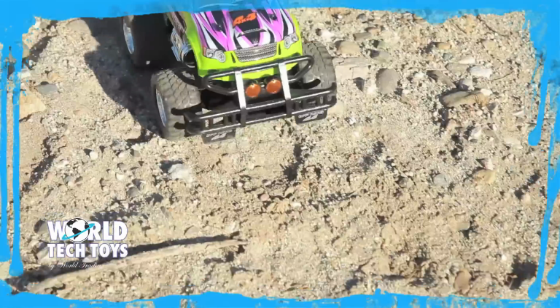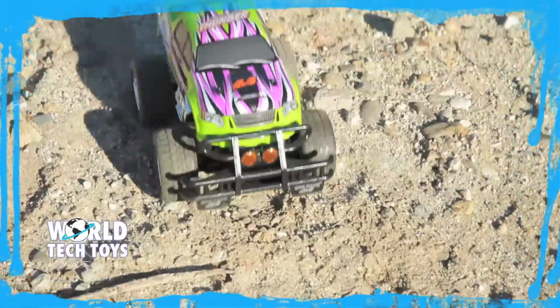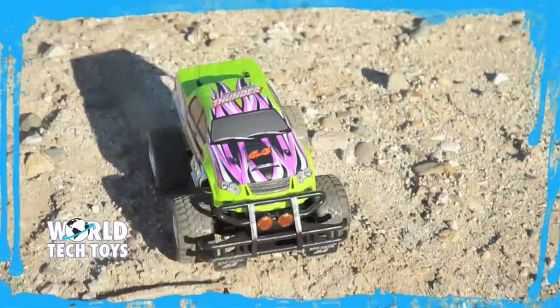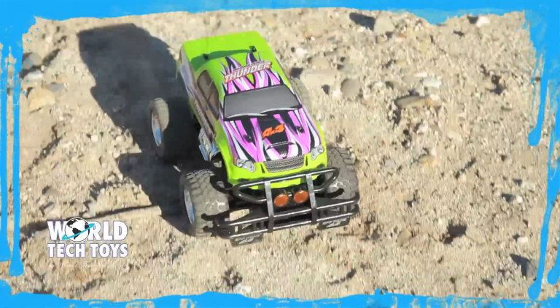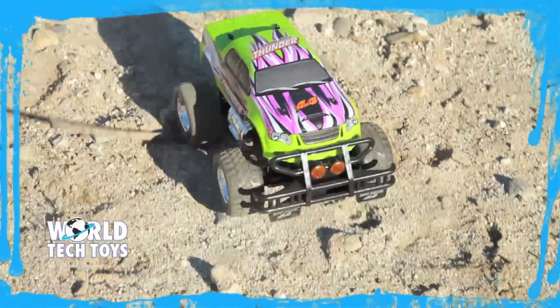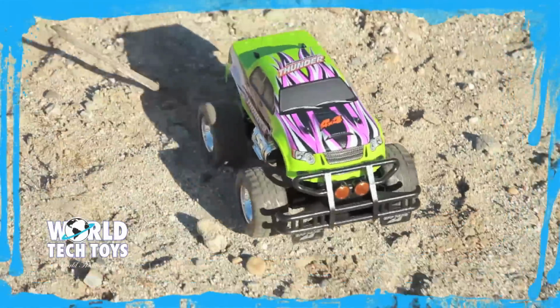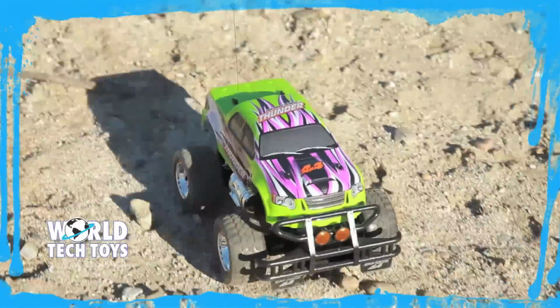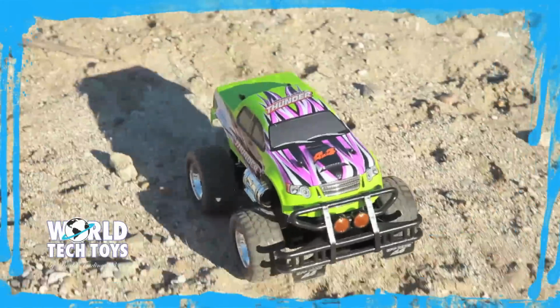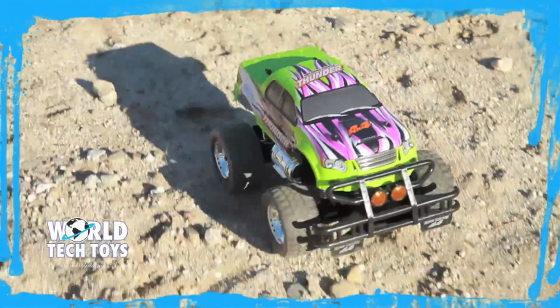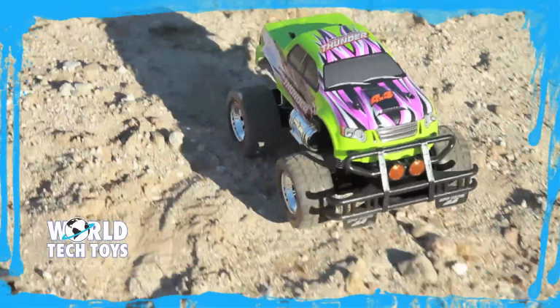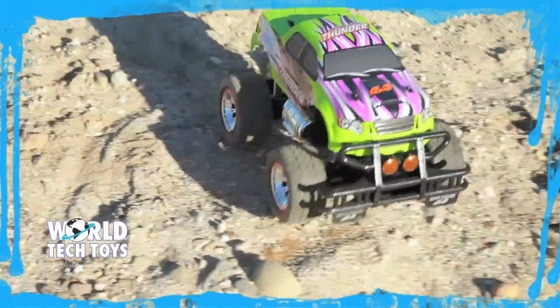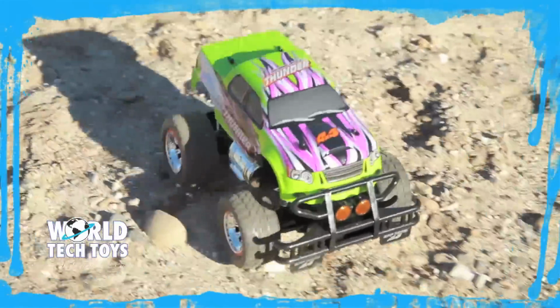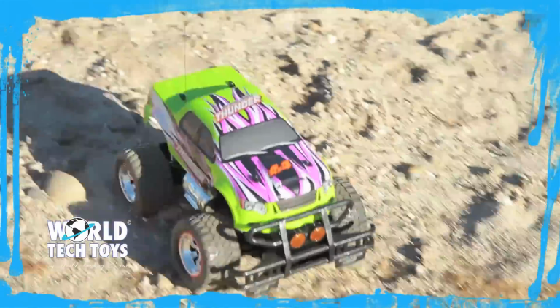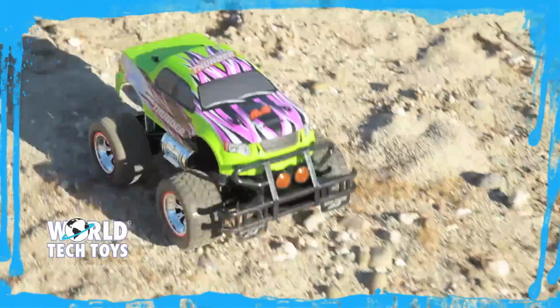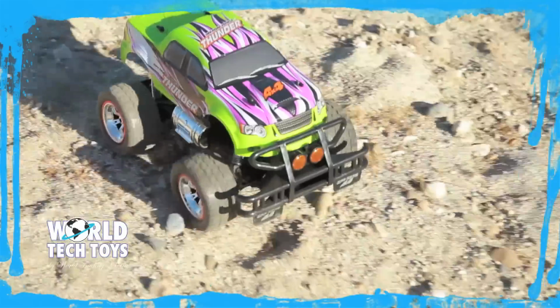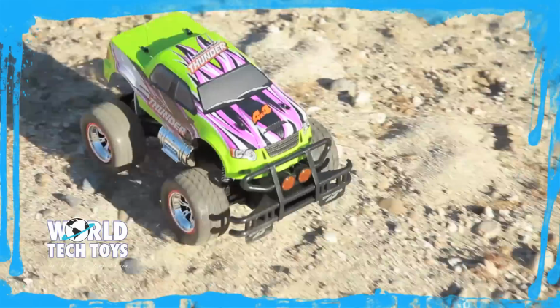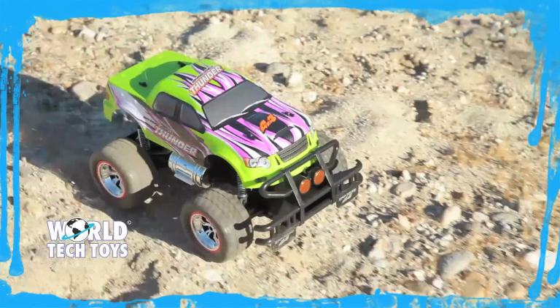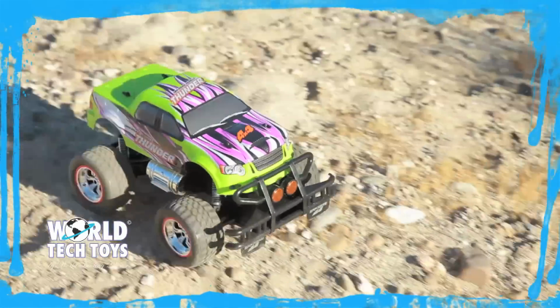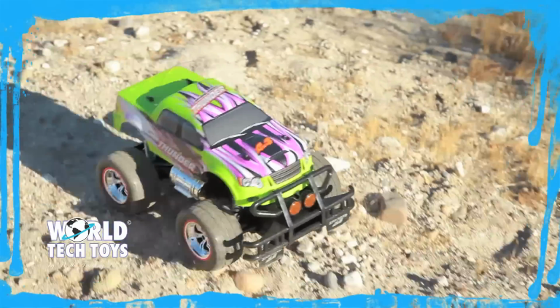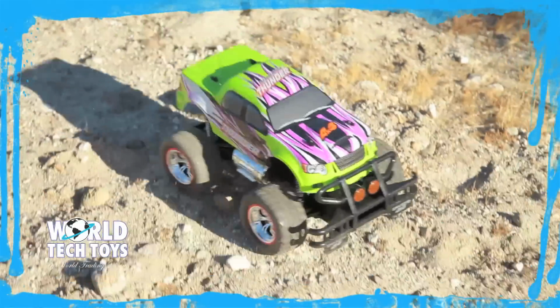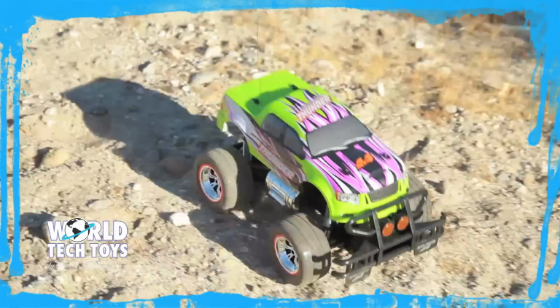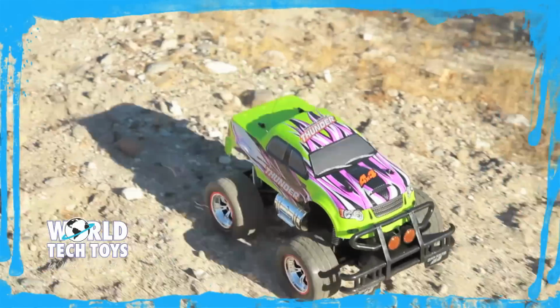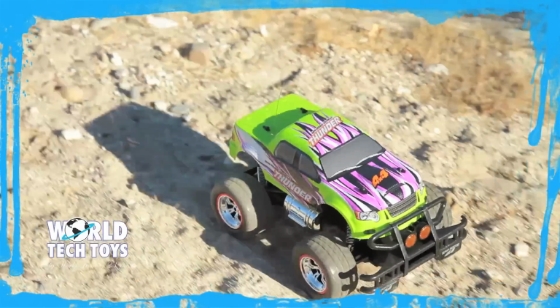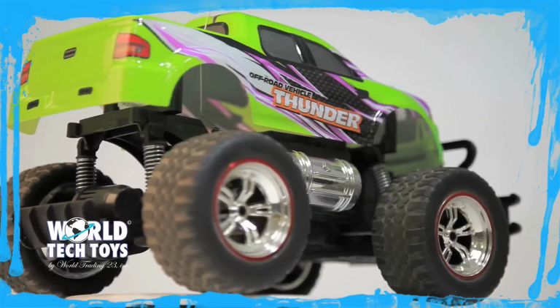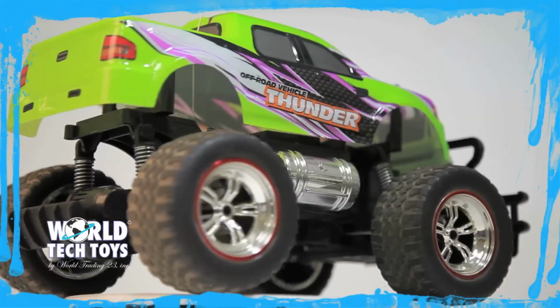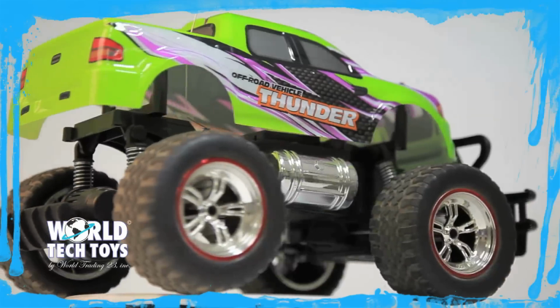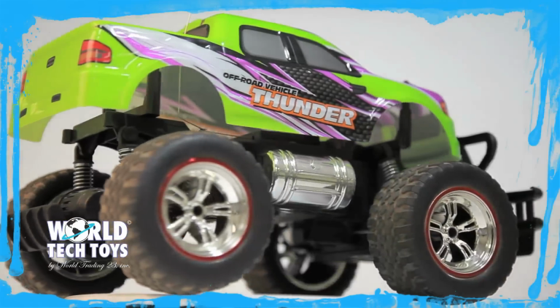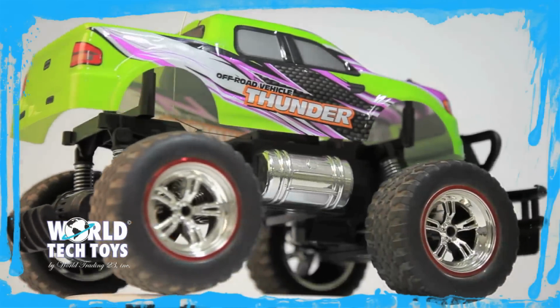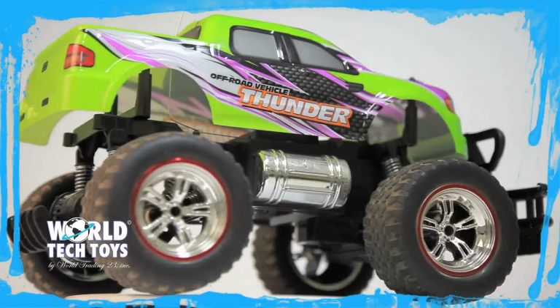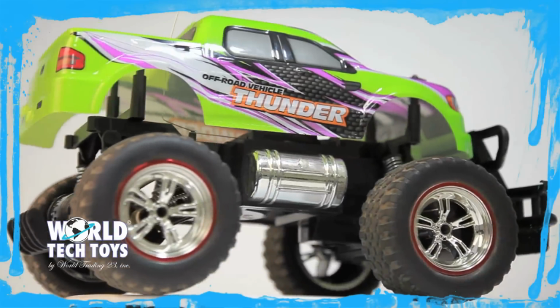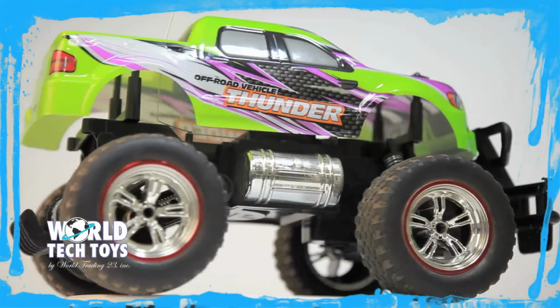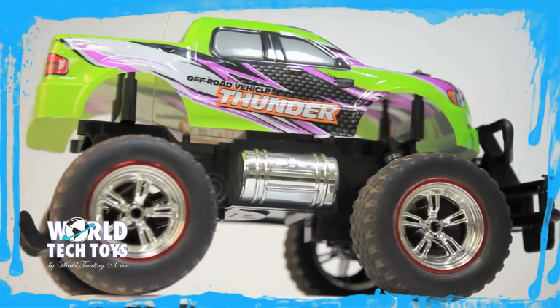So get ready to go off-road with the Thundermax Pro remote control monster truck, only from World Tech Toys.